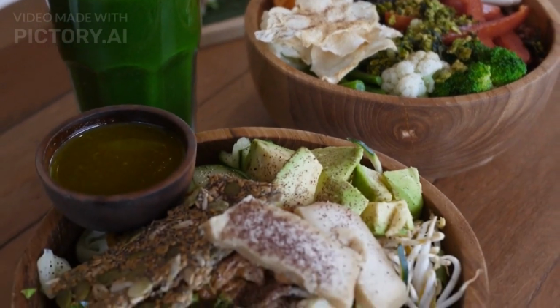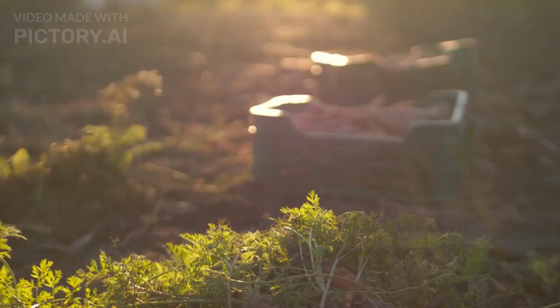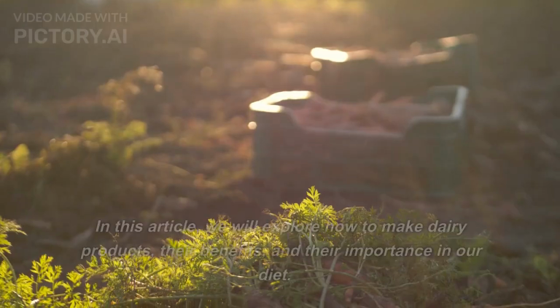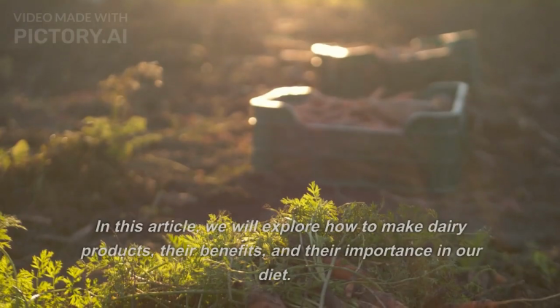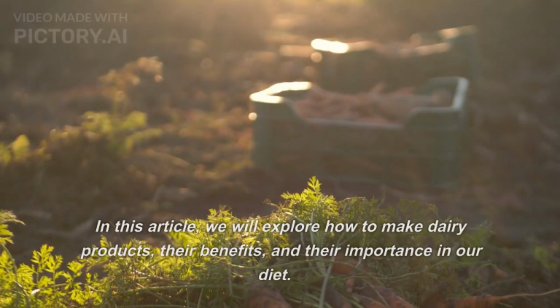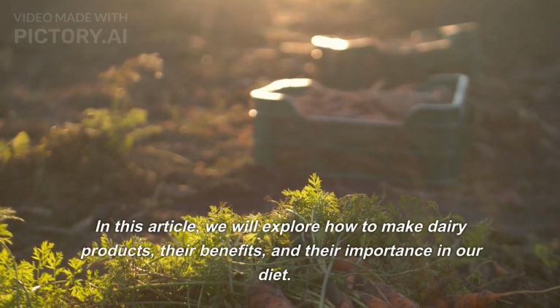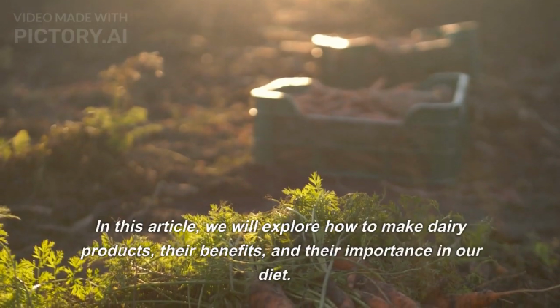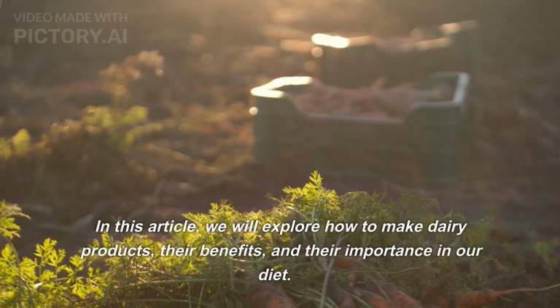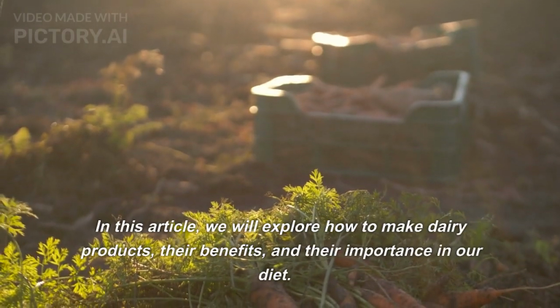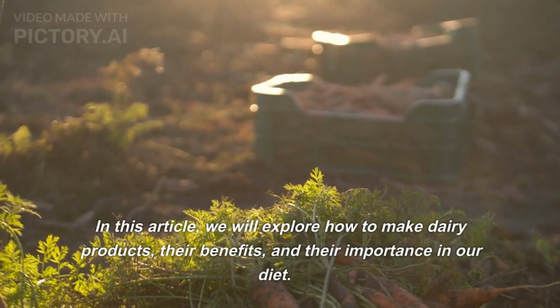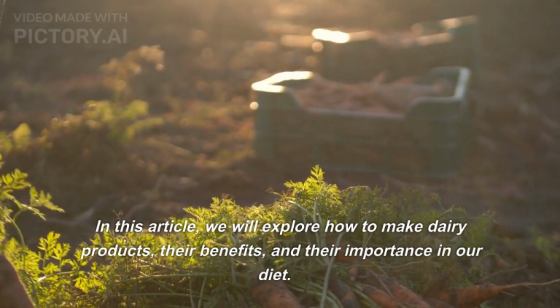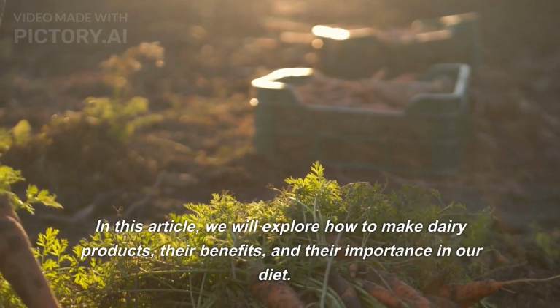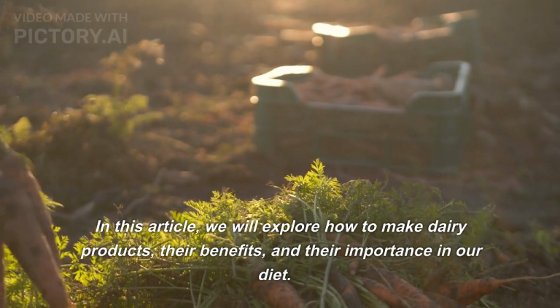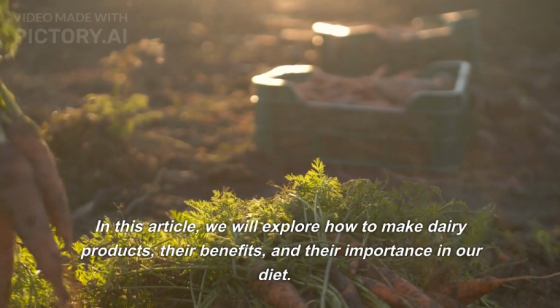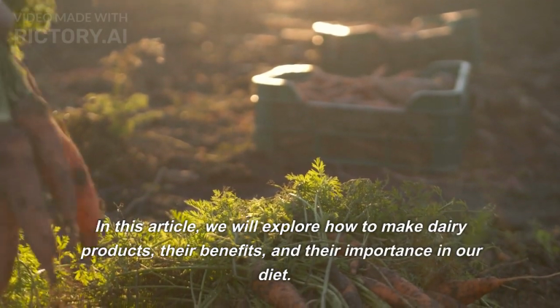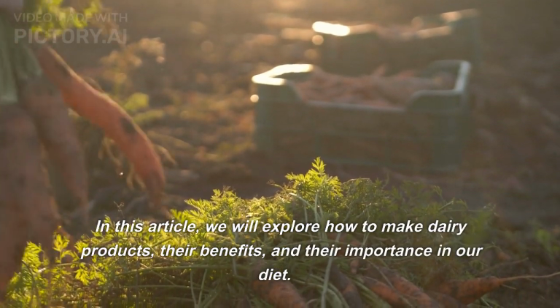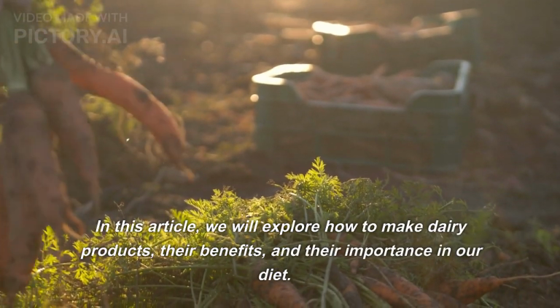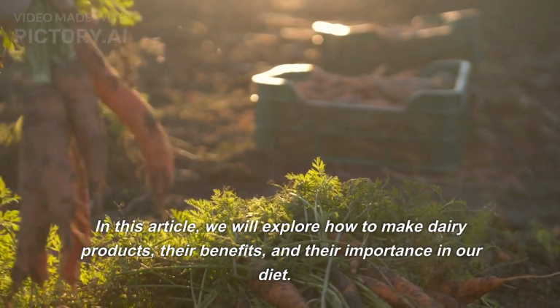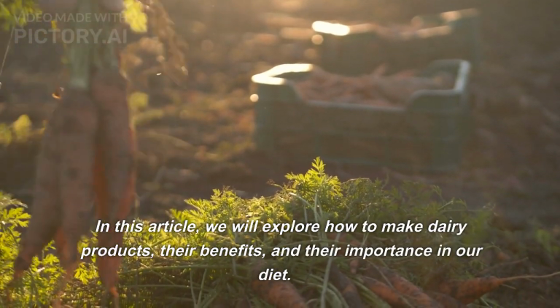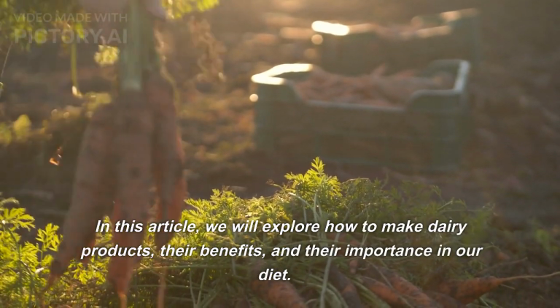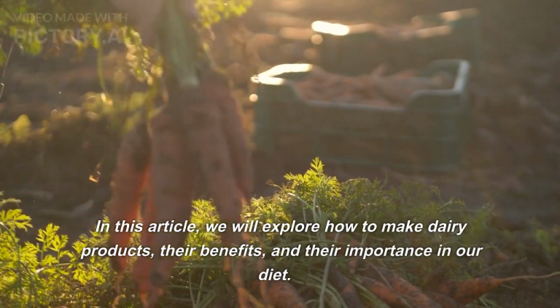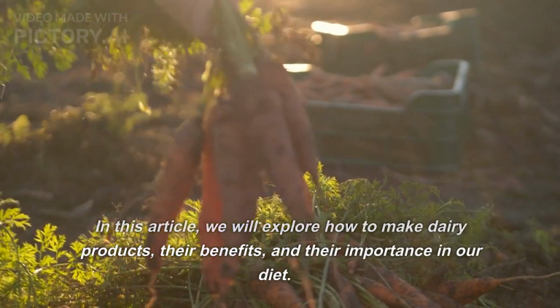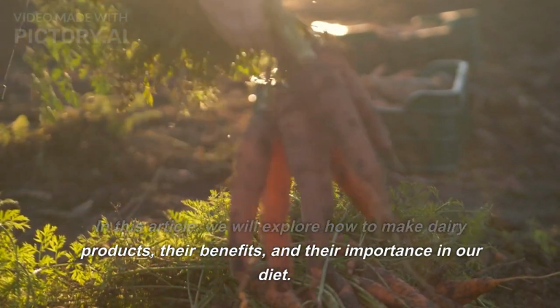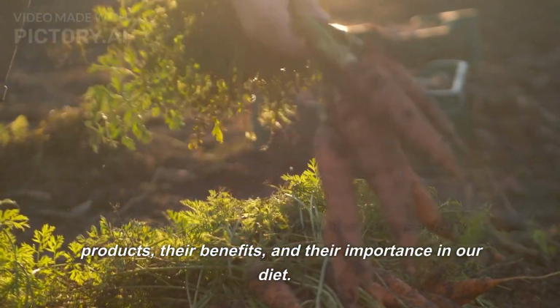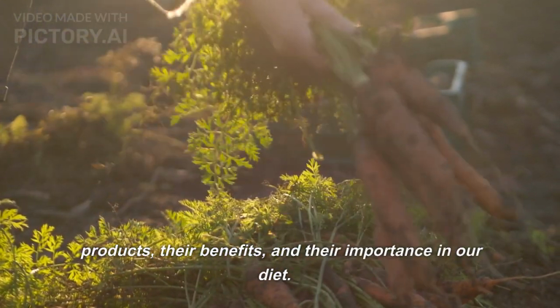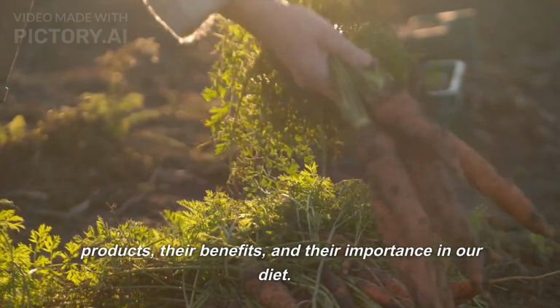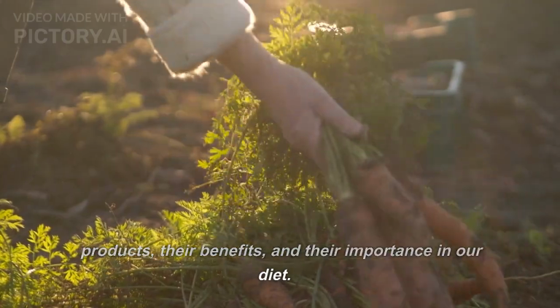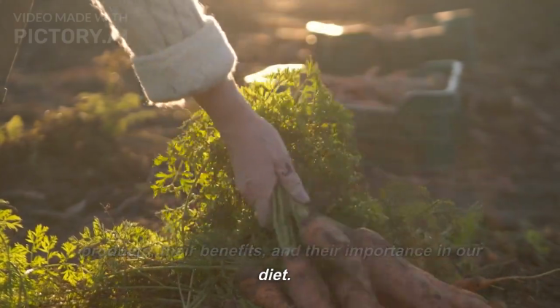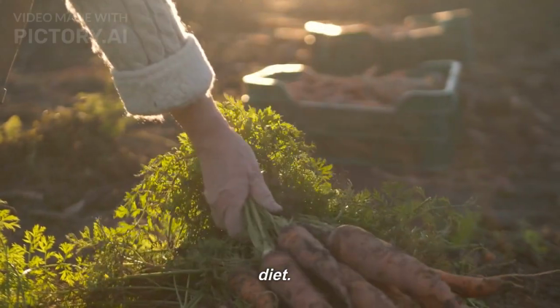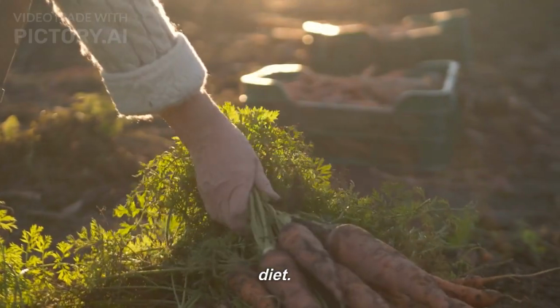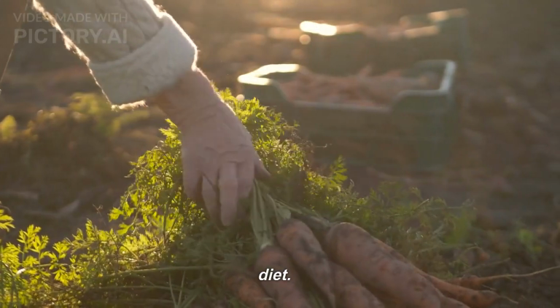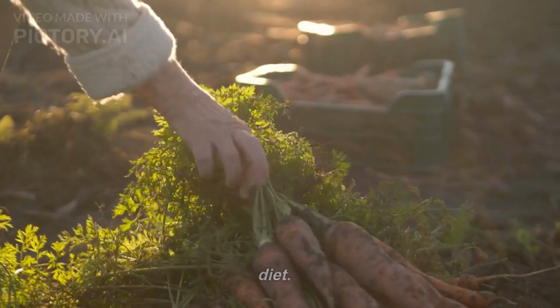In this article, we will explore how to make dairy products, their benefits, and their importance in our diet.